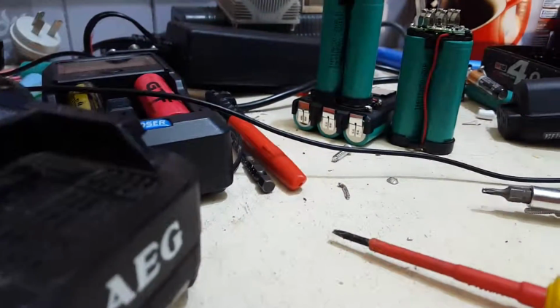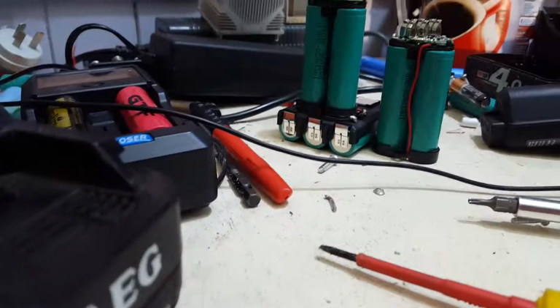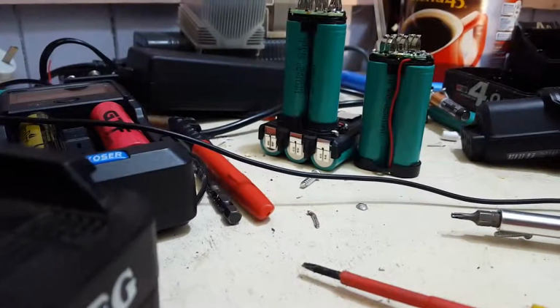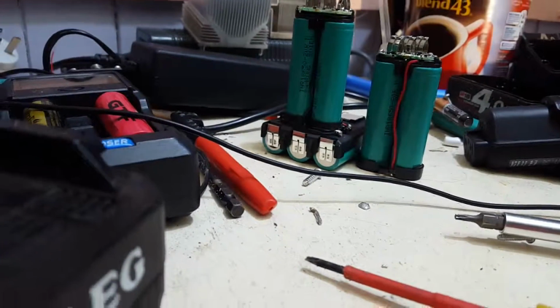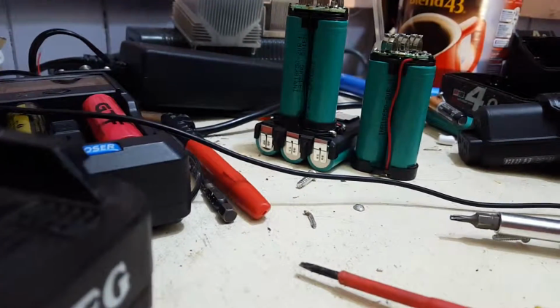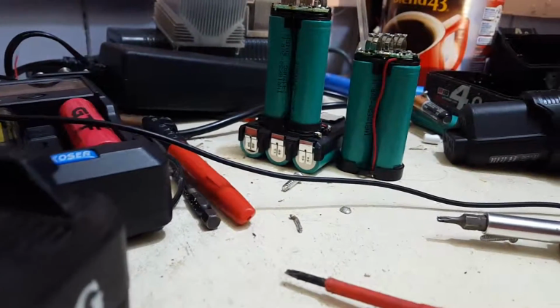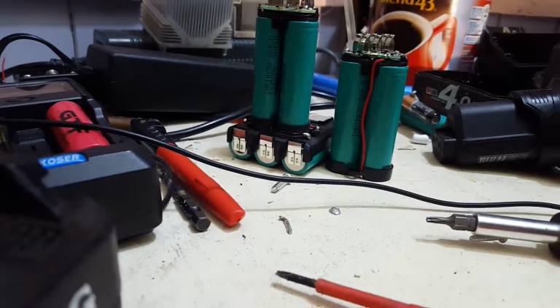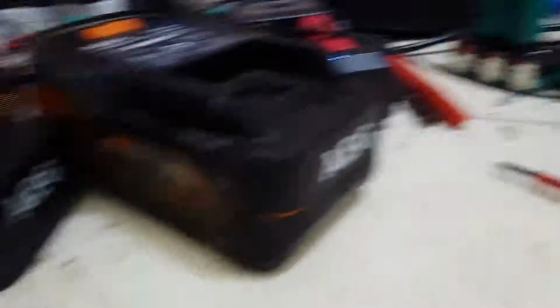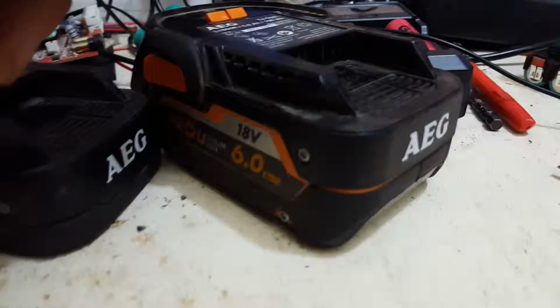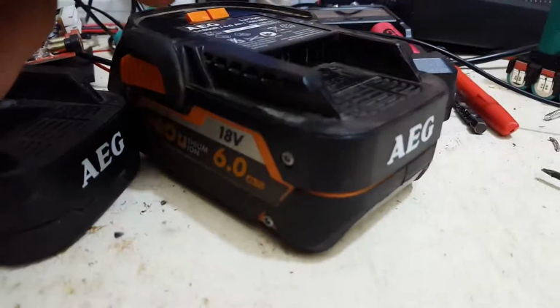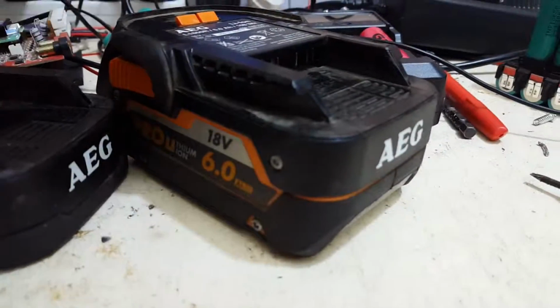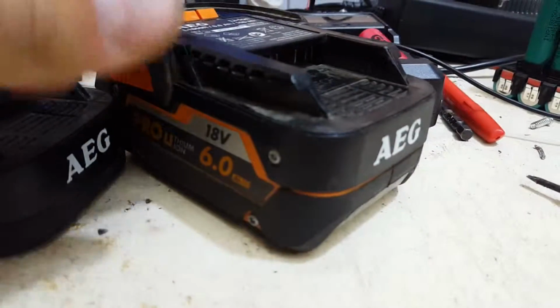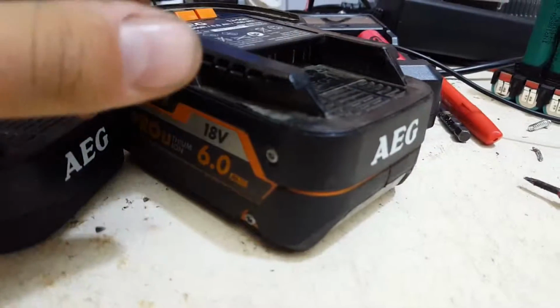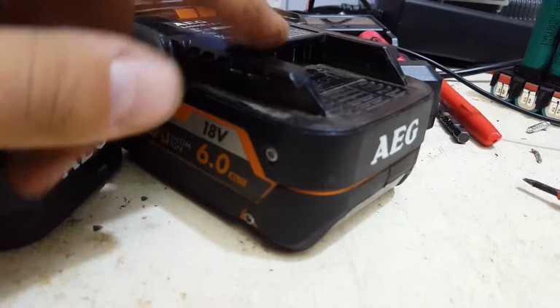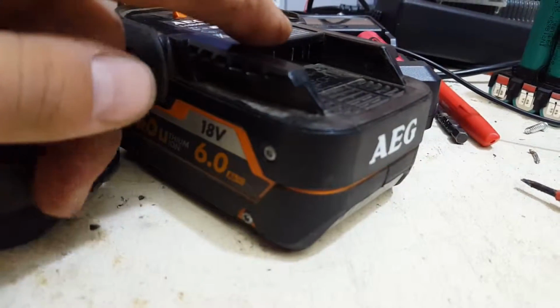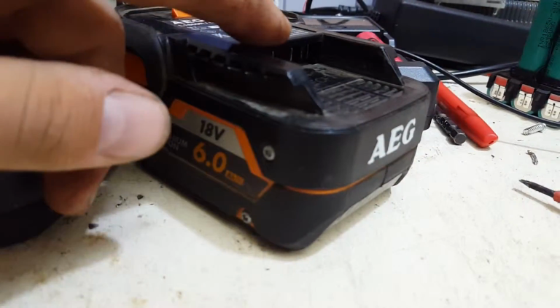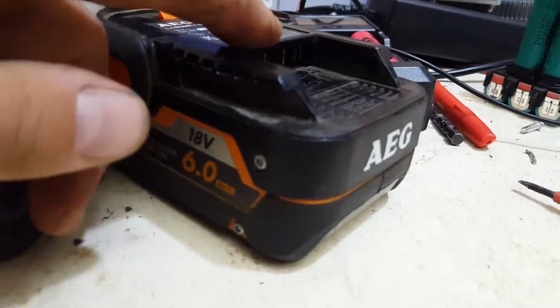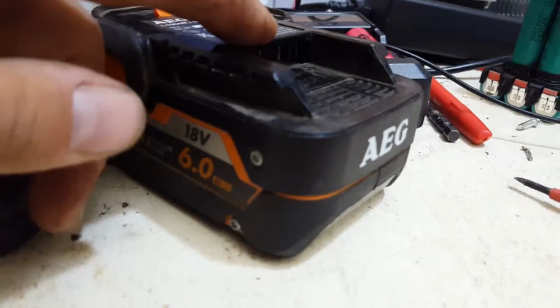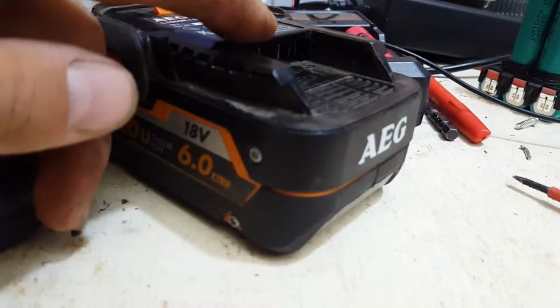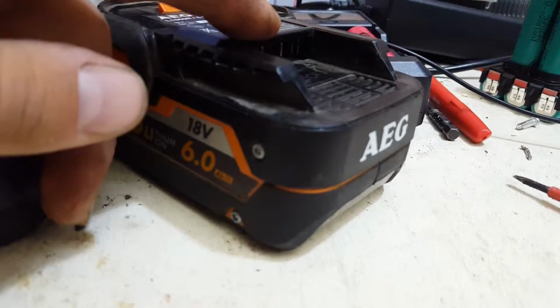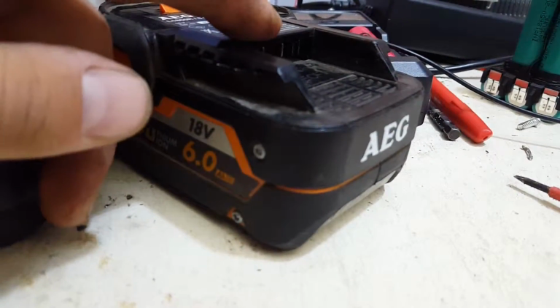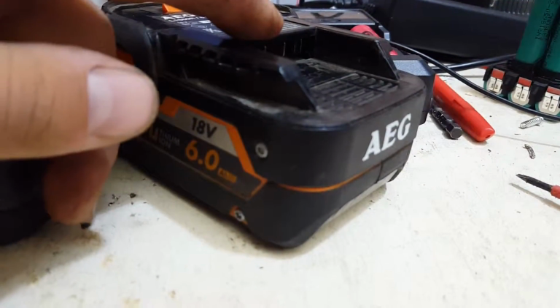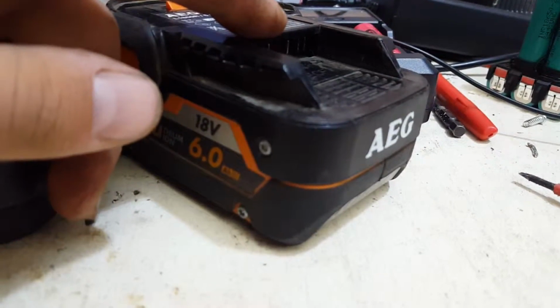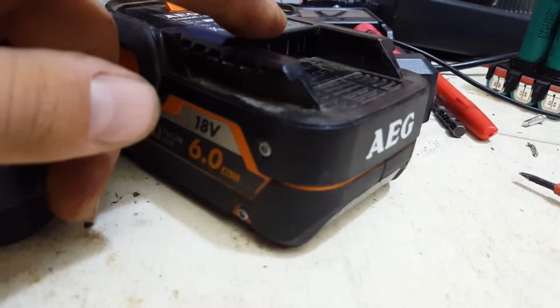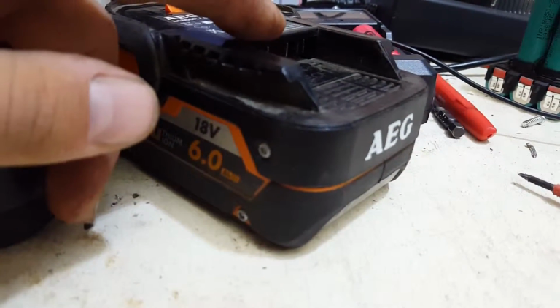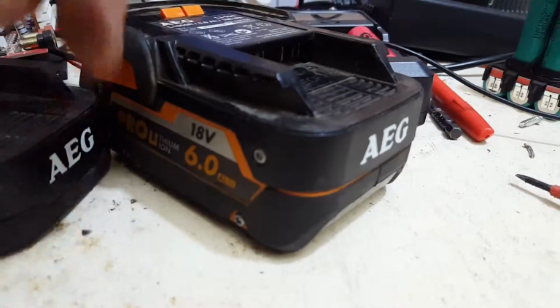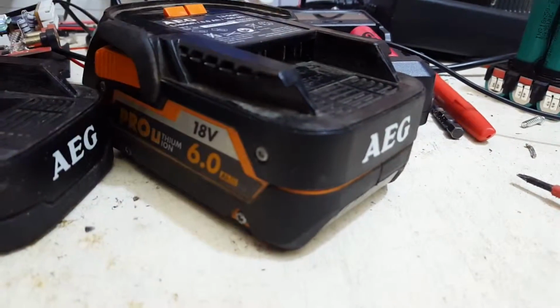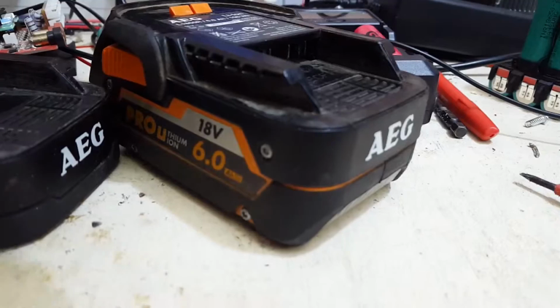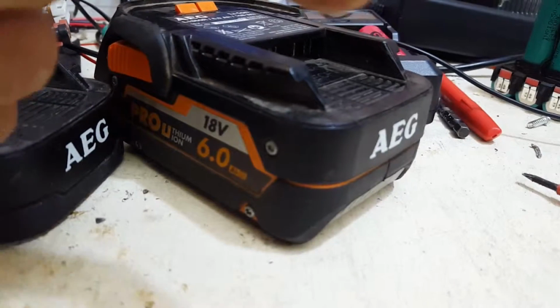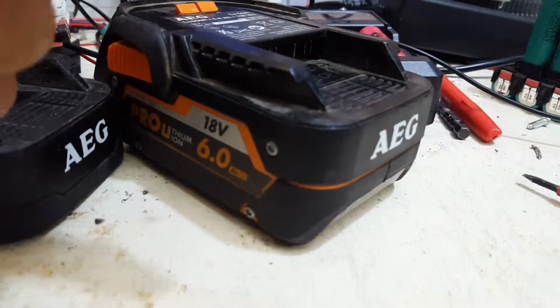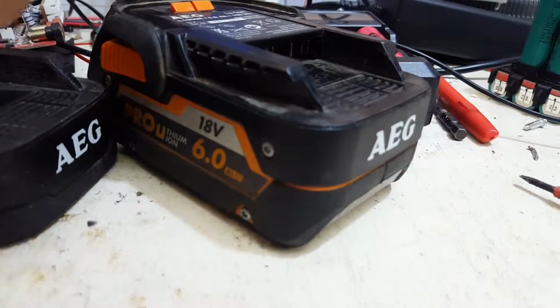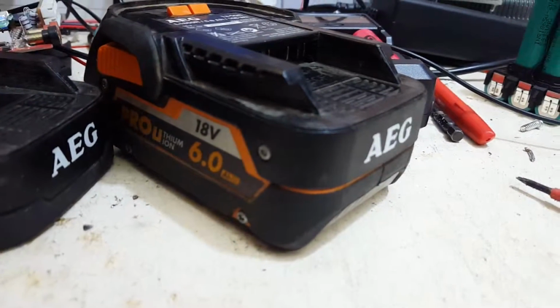Righto. Time to make a video about the big boy — let's have a look at what's inside him. Thanks for watching.